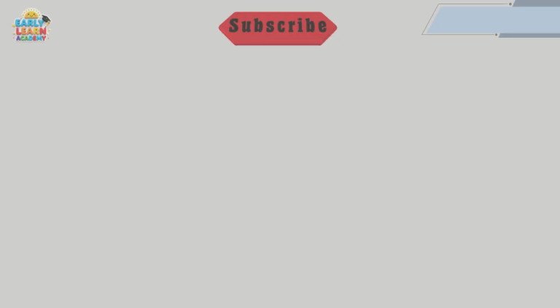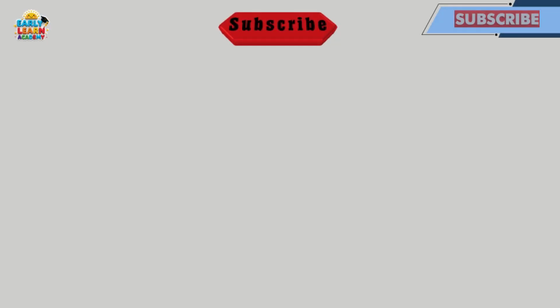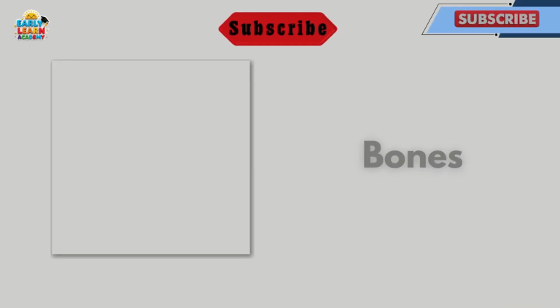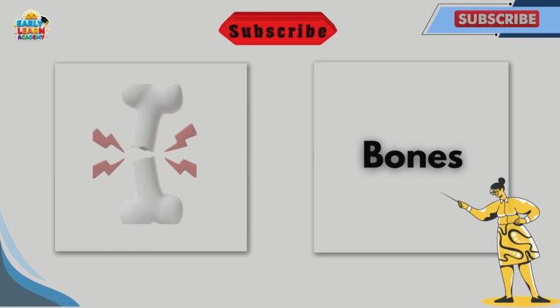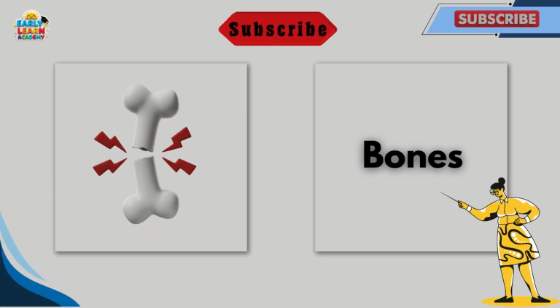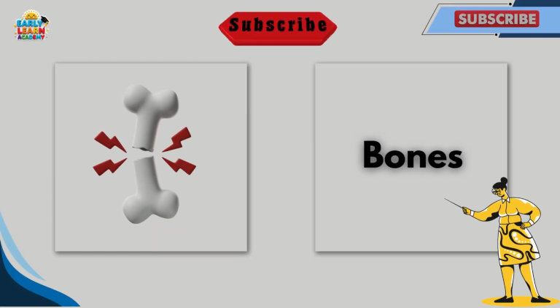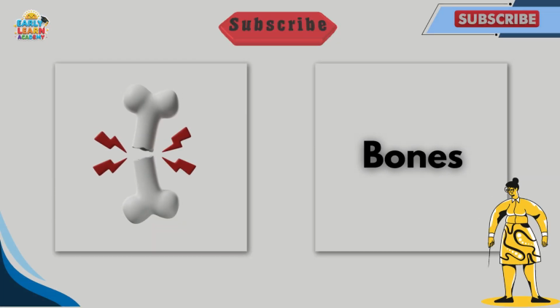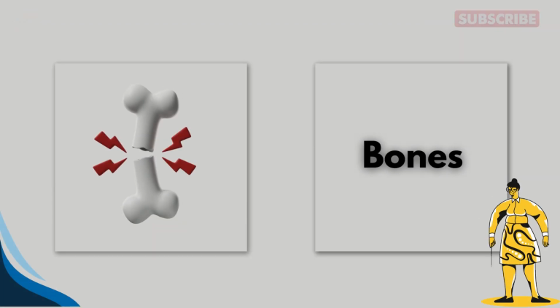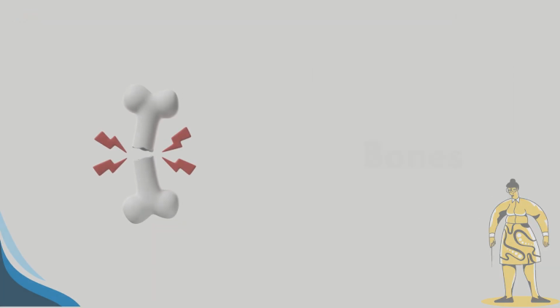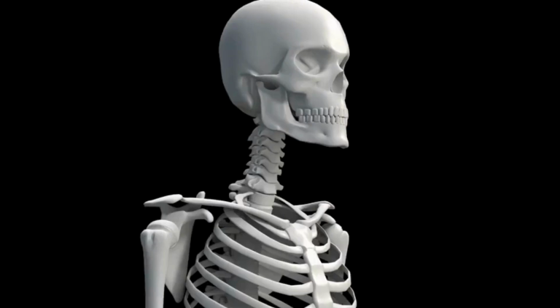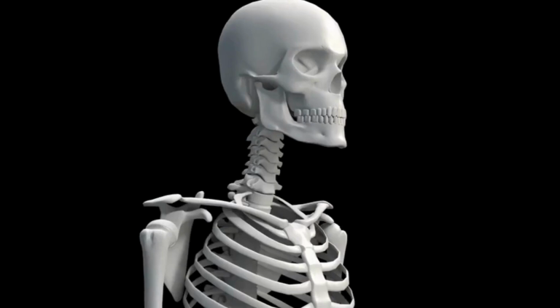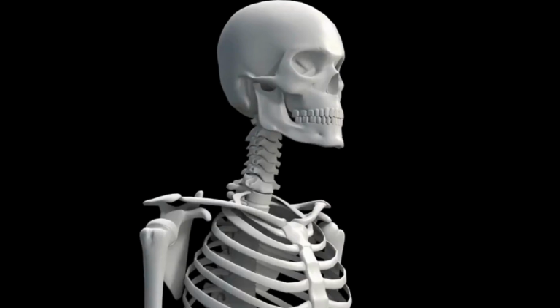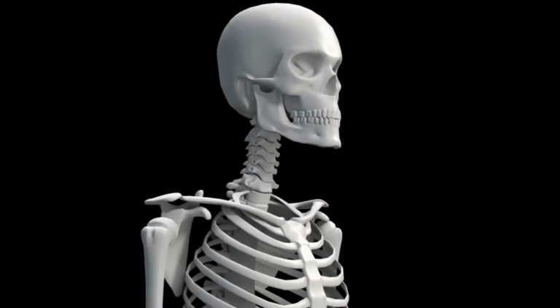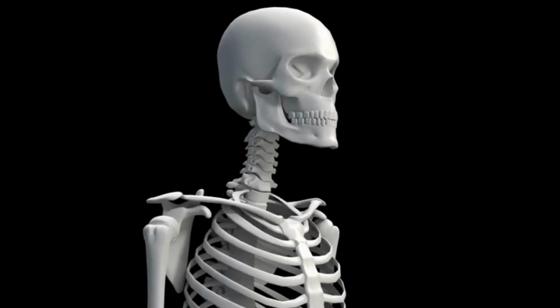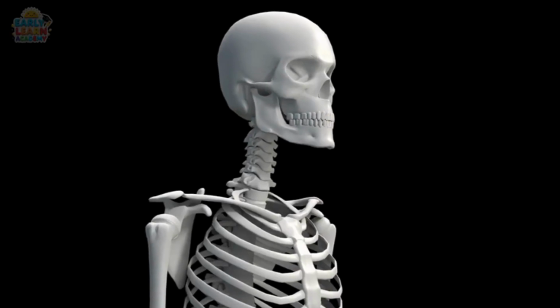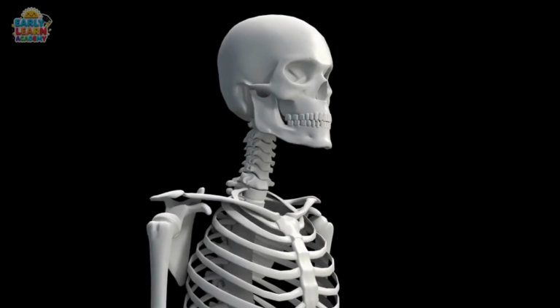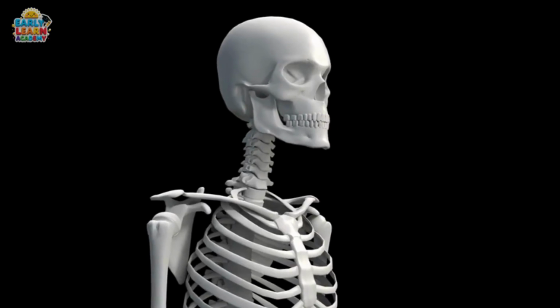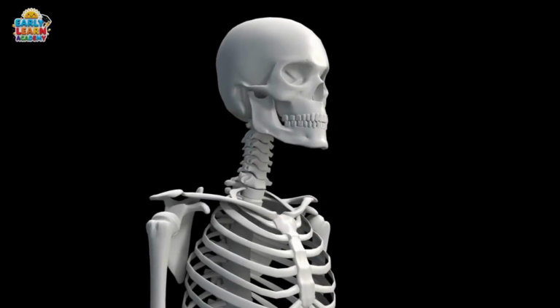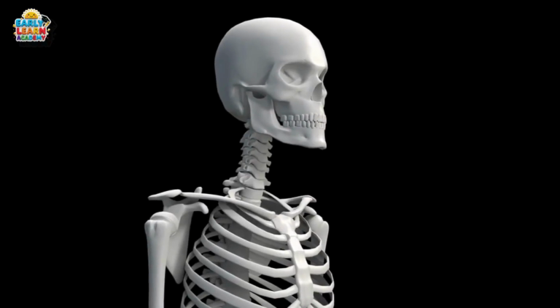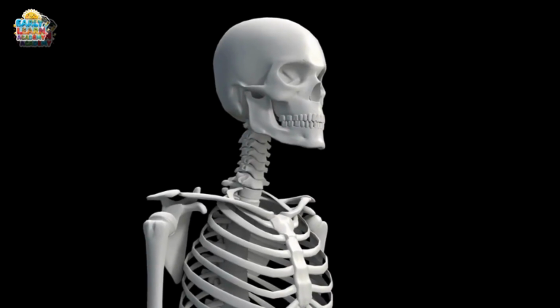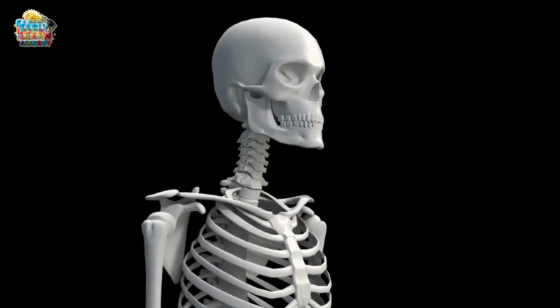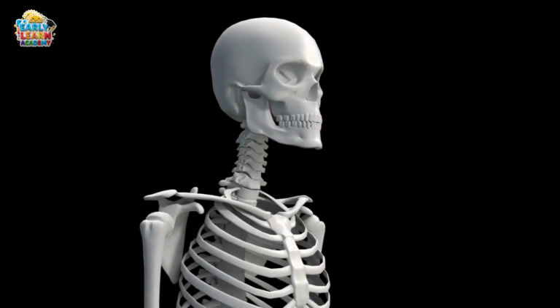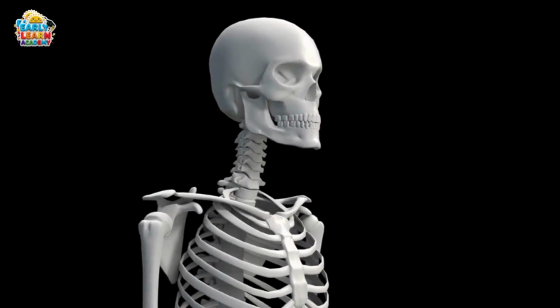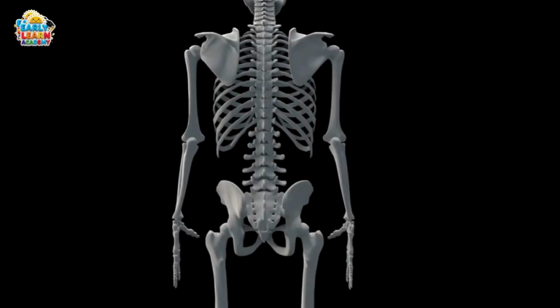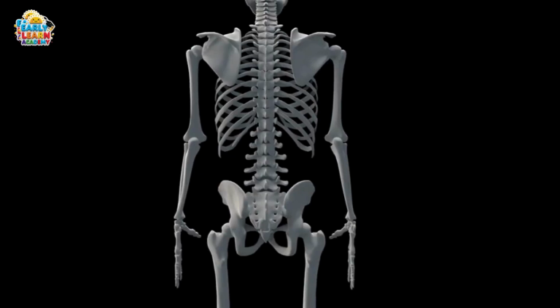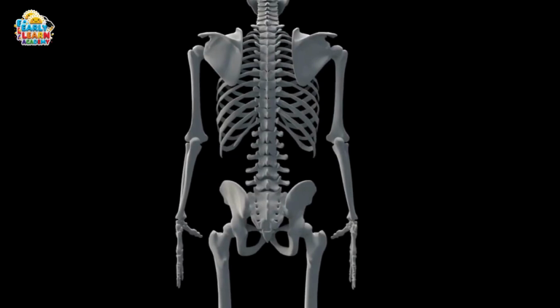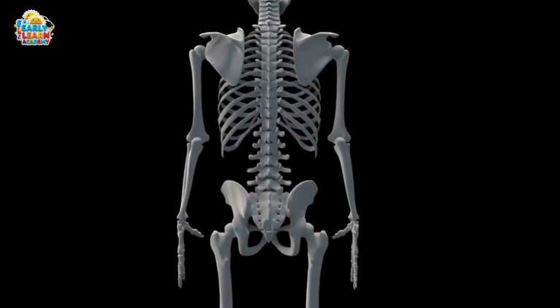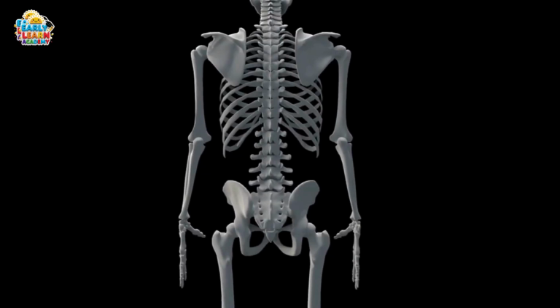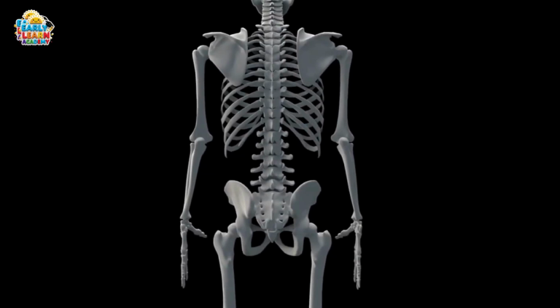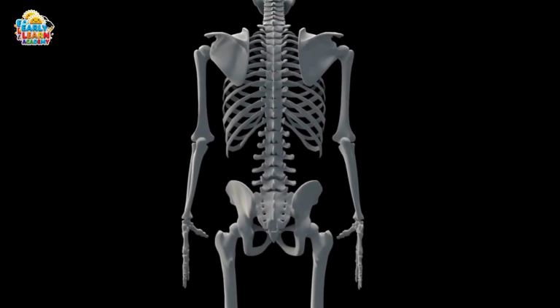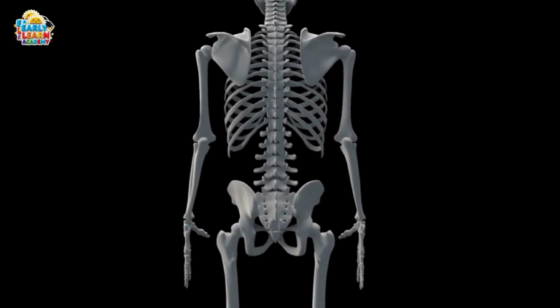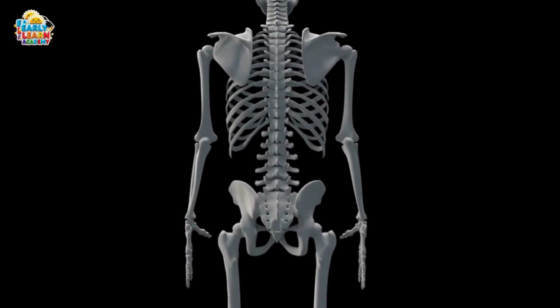This is bones. Bones give shape and support to the body. They also protect important organs inside.